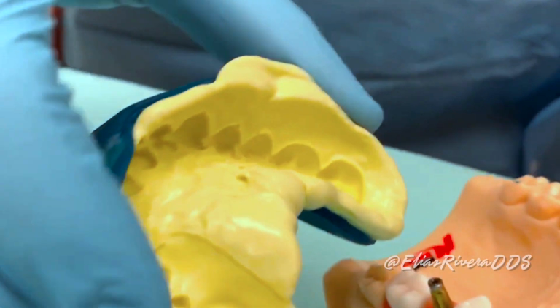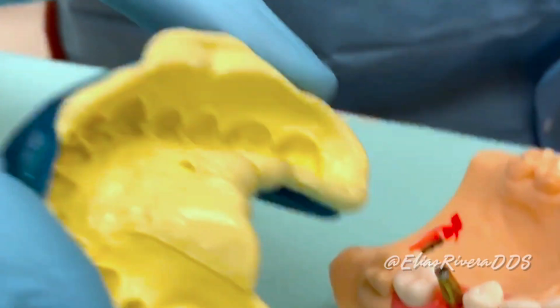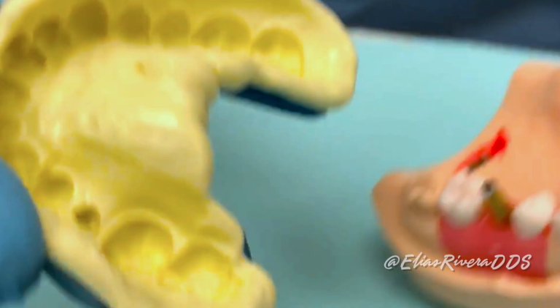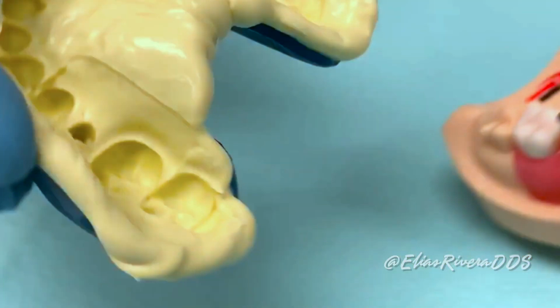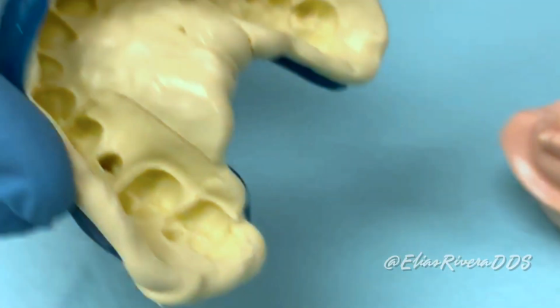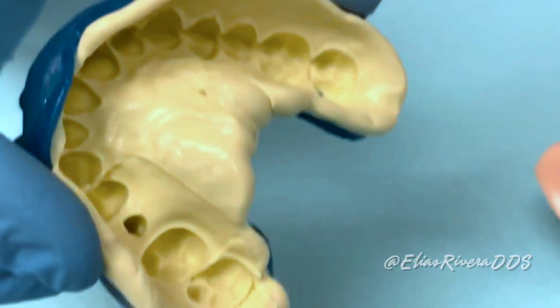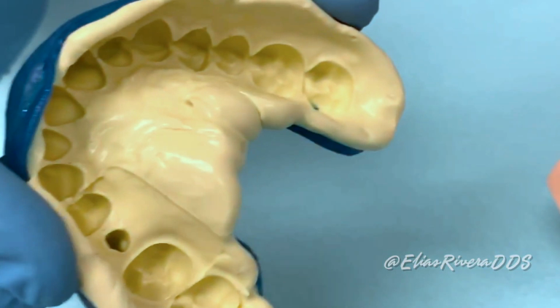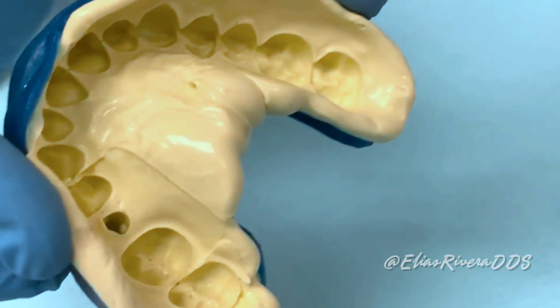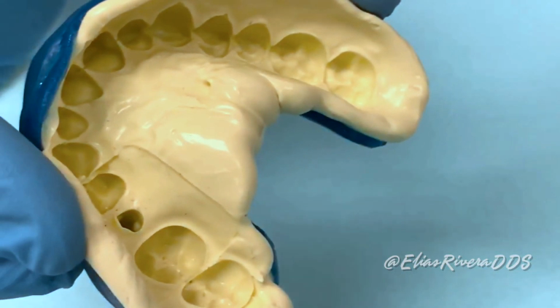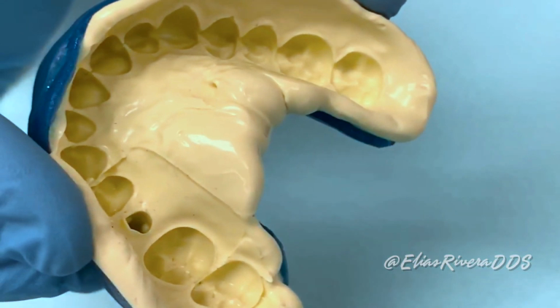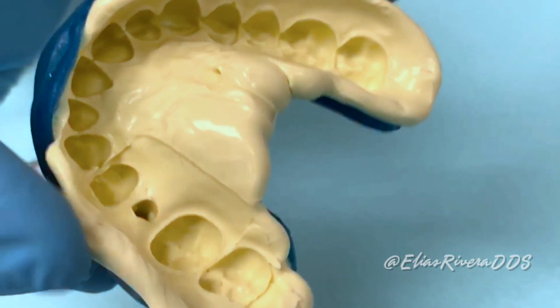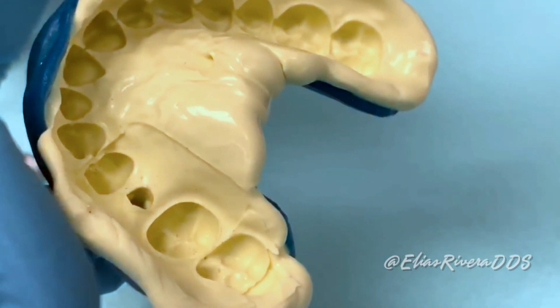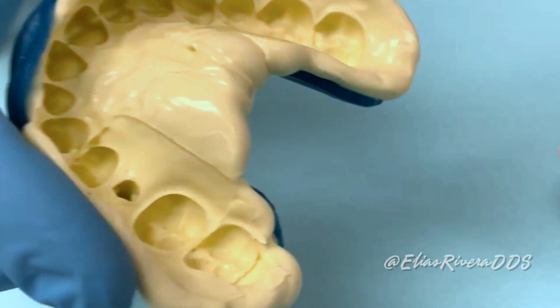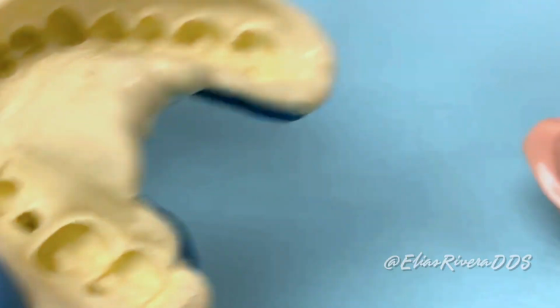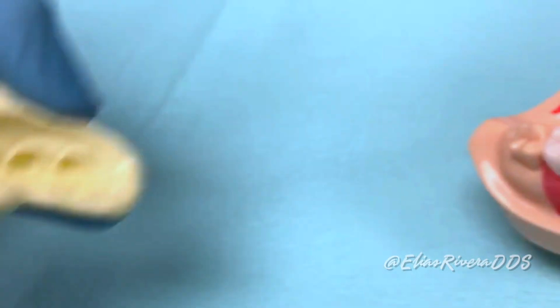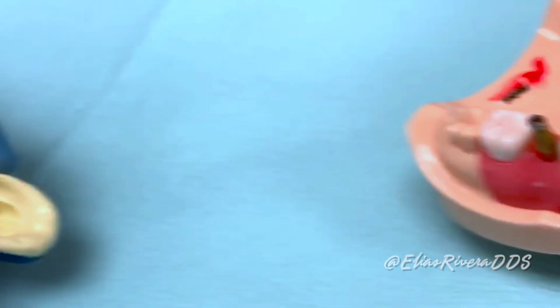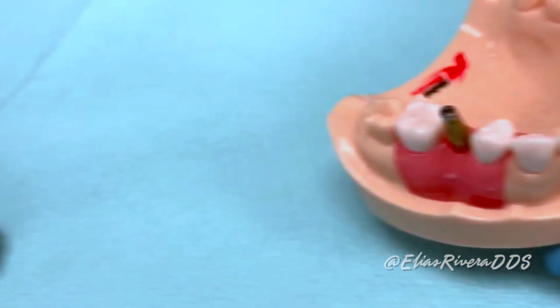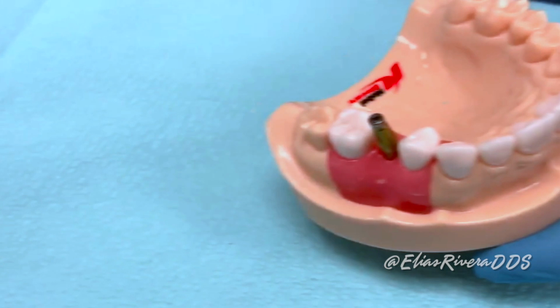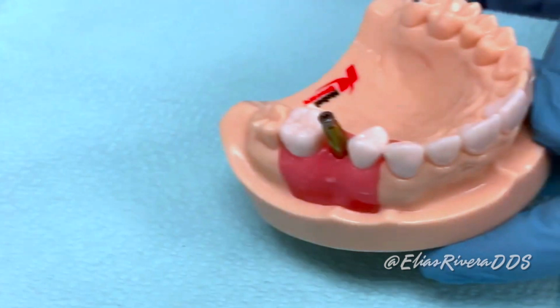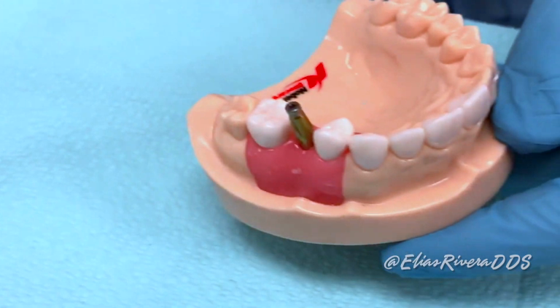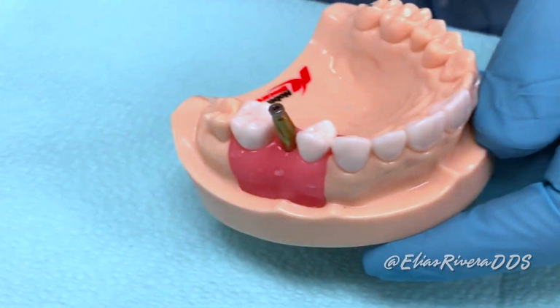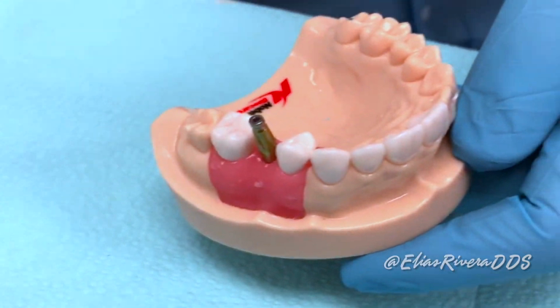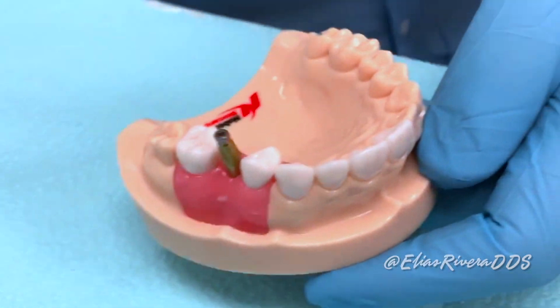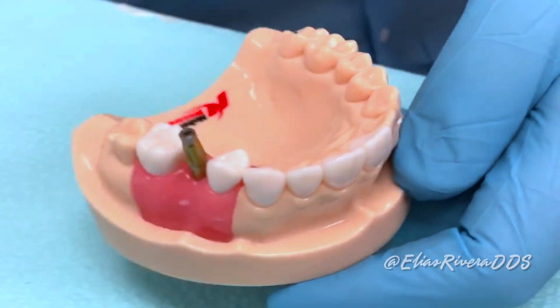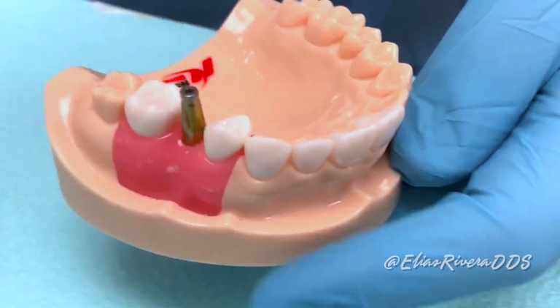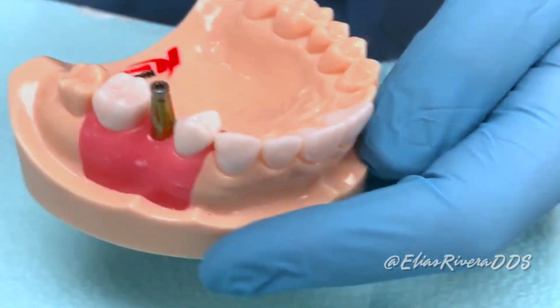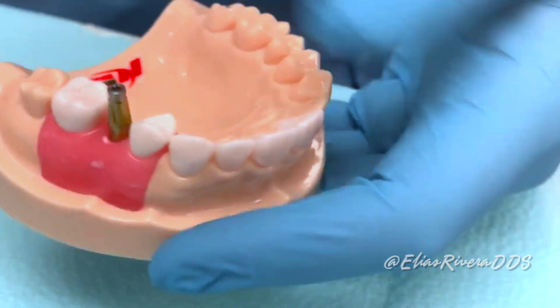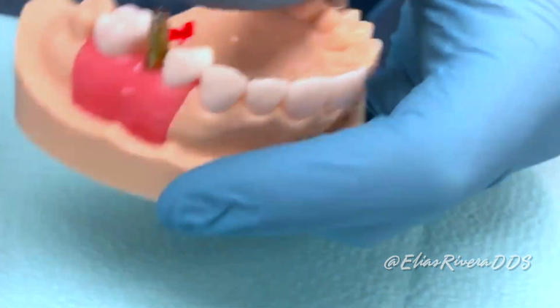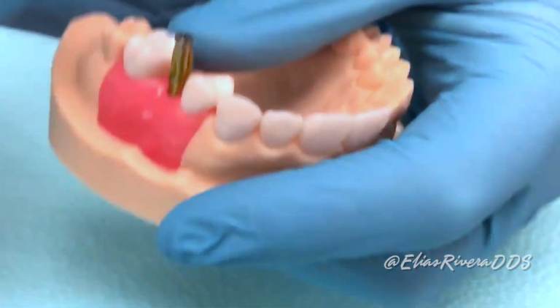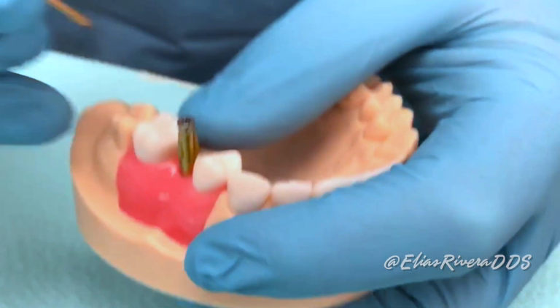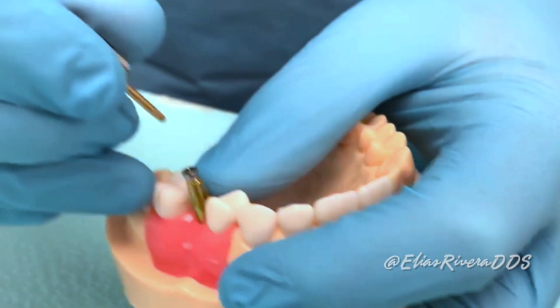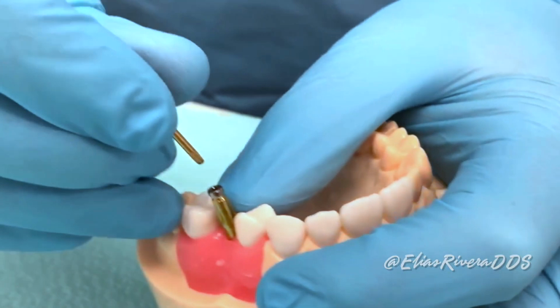Step number four: remove the impression coping from the implant using the manual screwdriver.